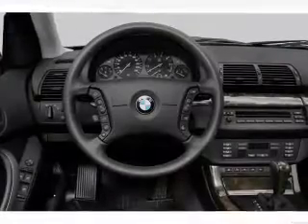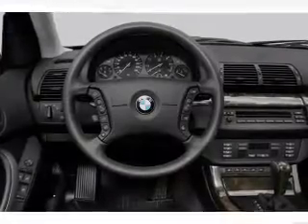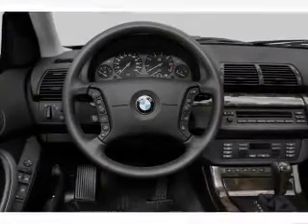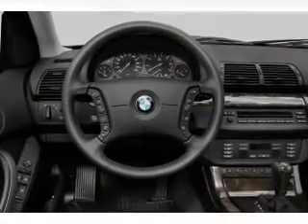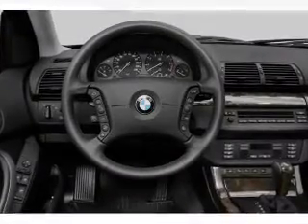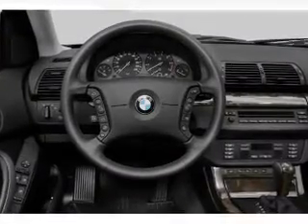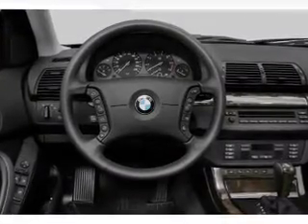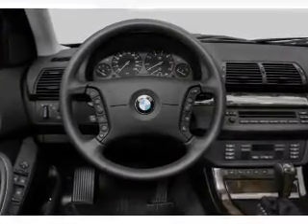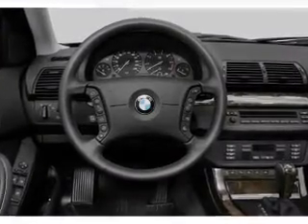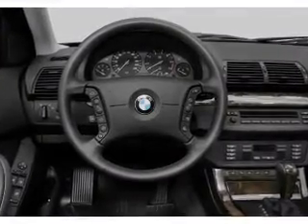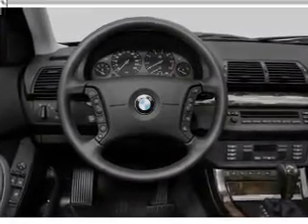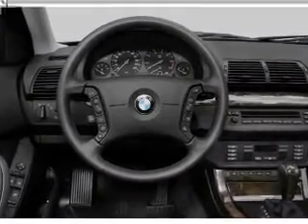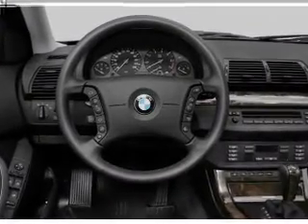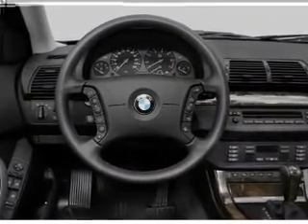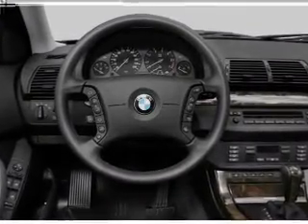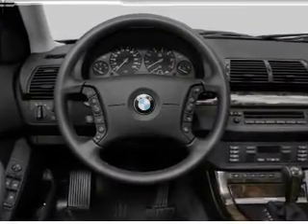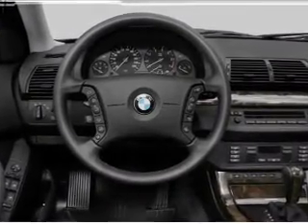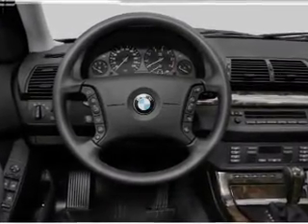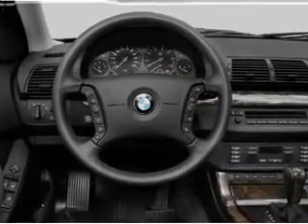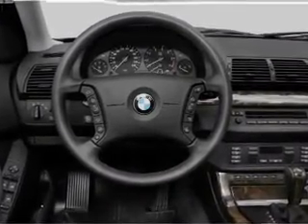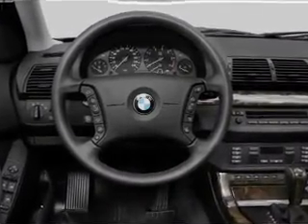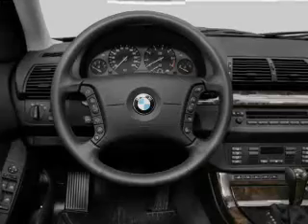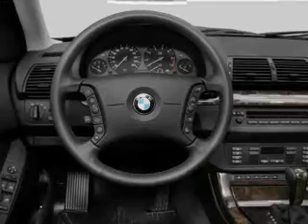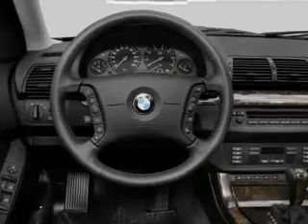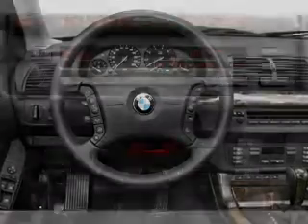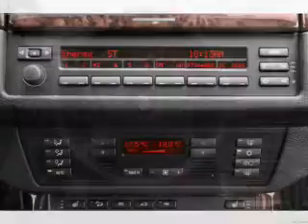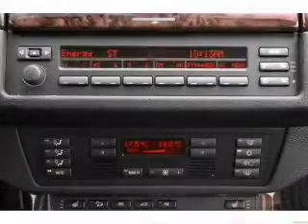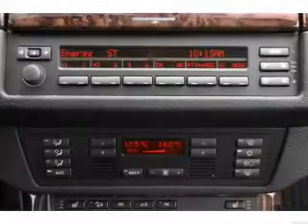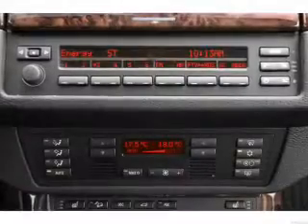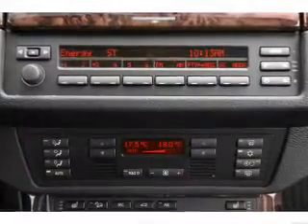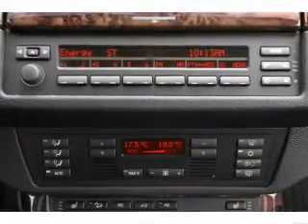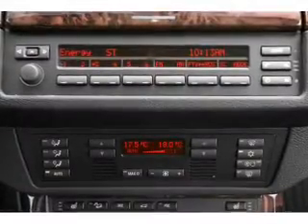Front ventilated disc brakes, passenger airbag, side airbag, curtain head airbags, and stability control.